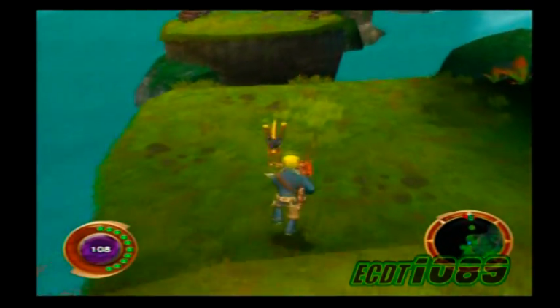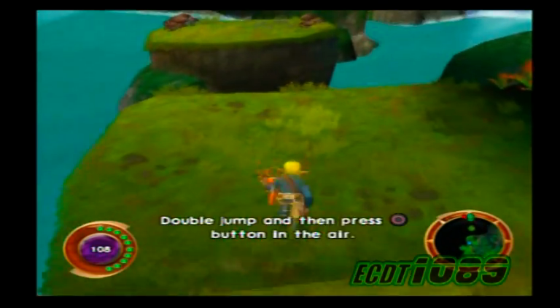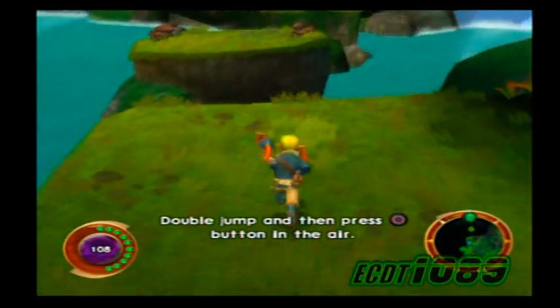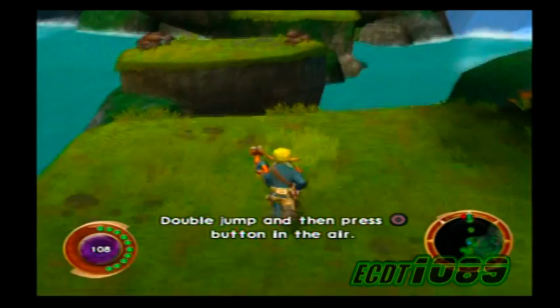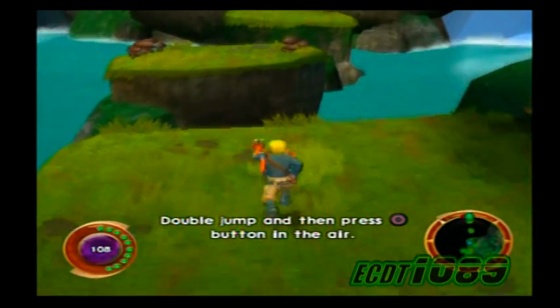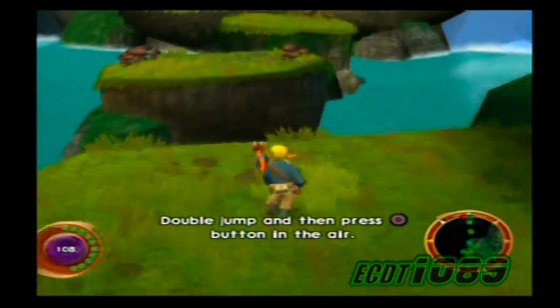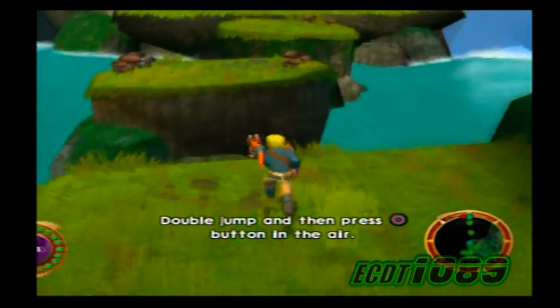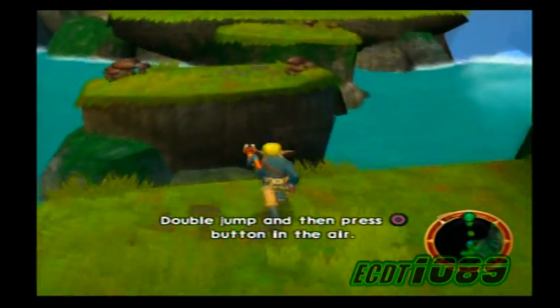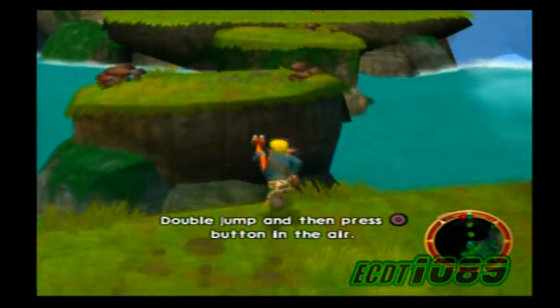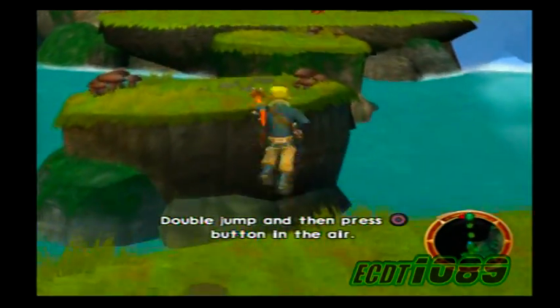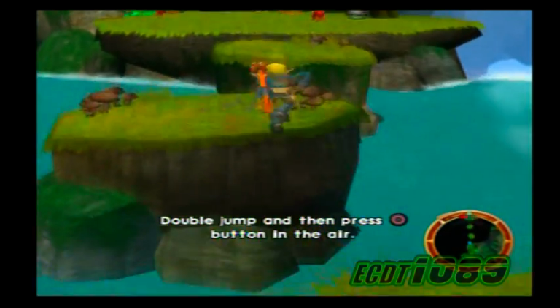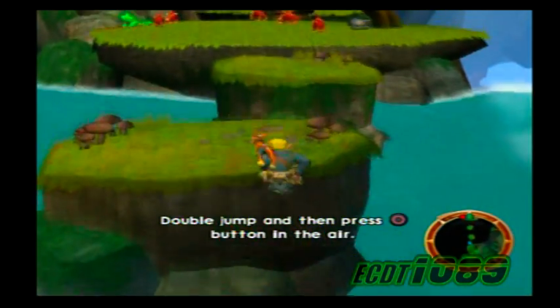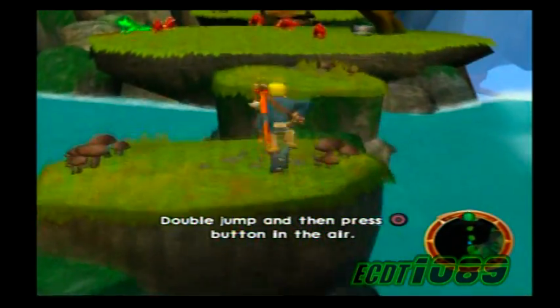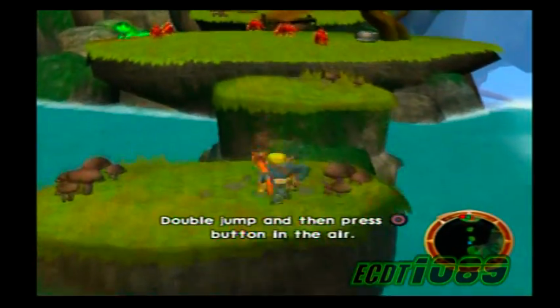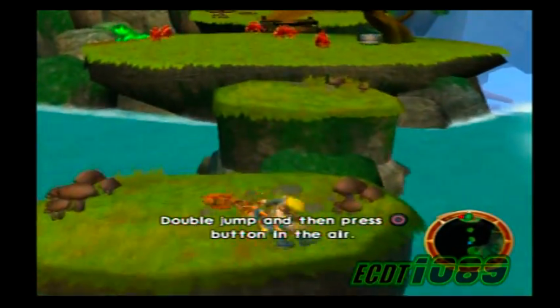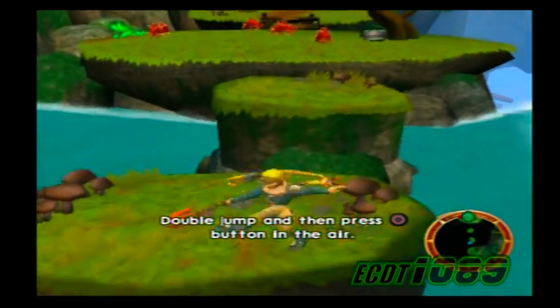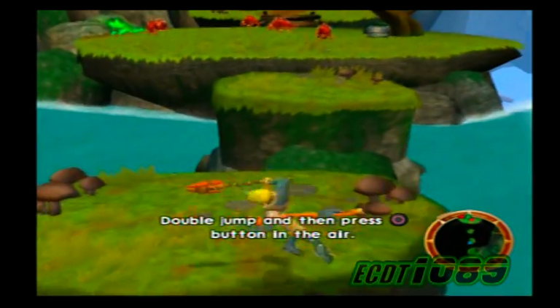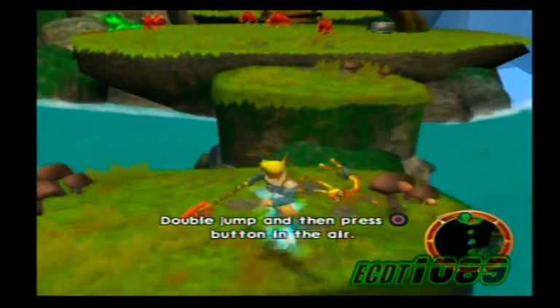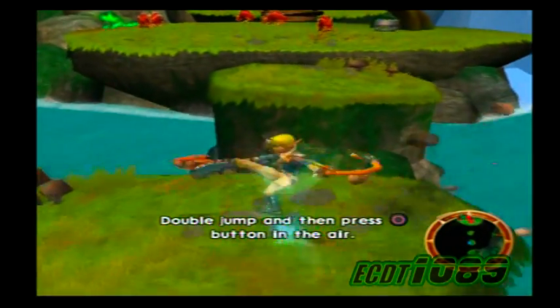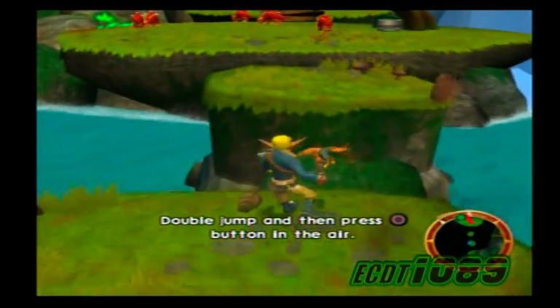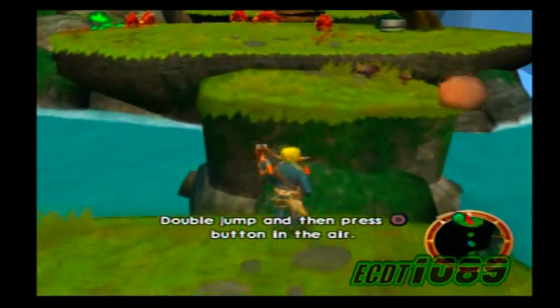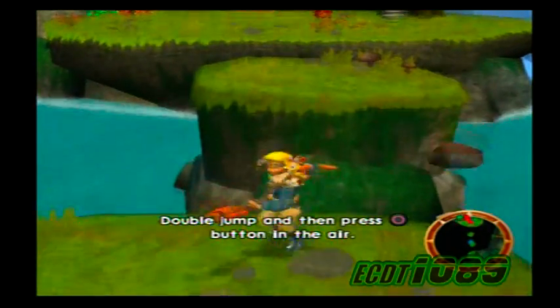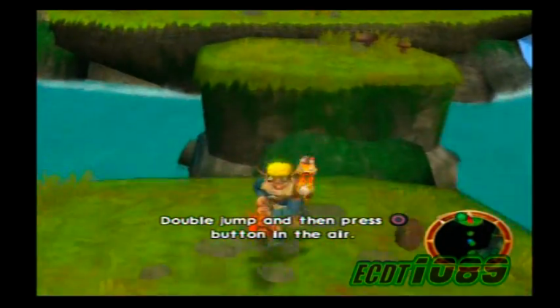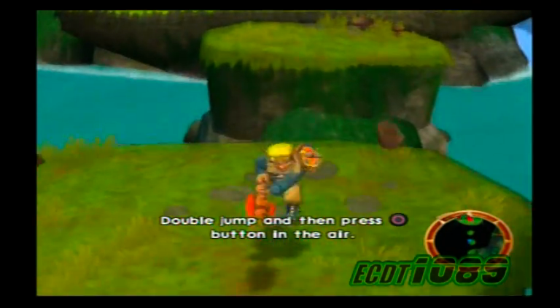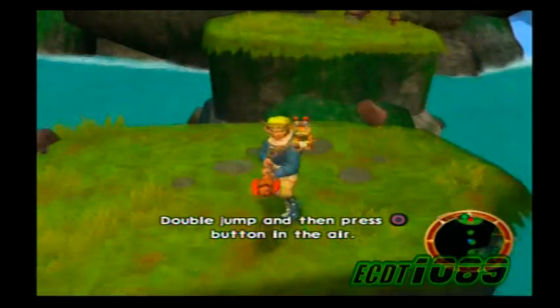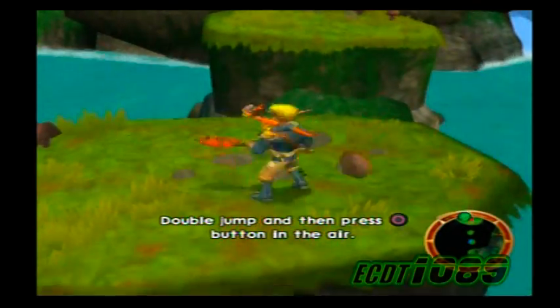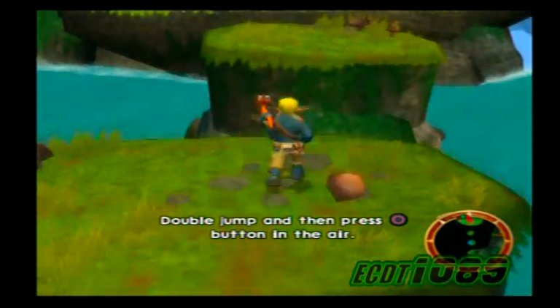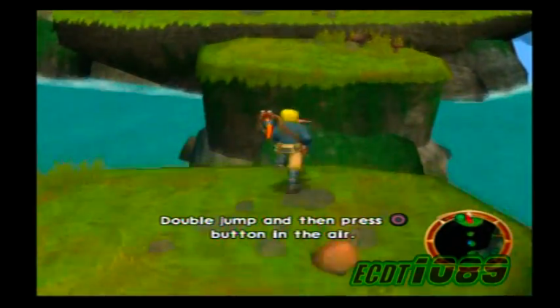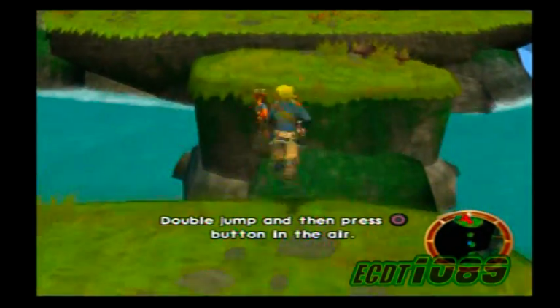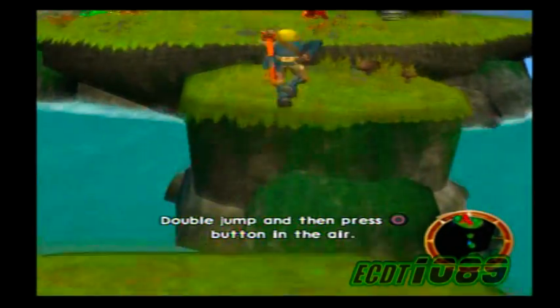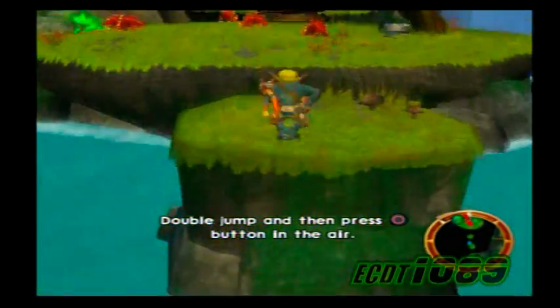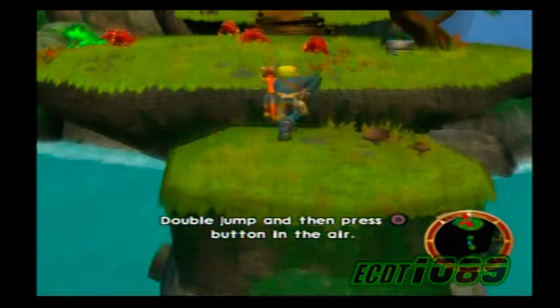That jump may look impossible, but if you do a double jump and then press the button in the air, you'll get some extra hang time.